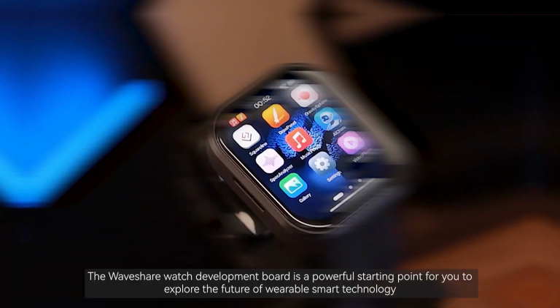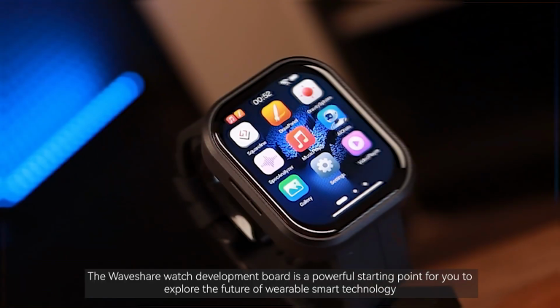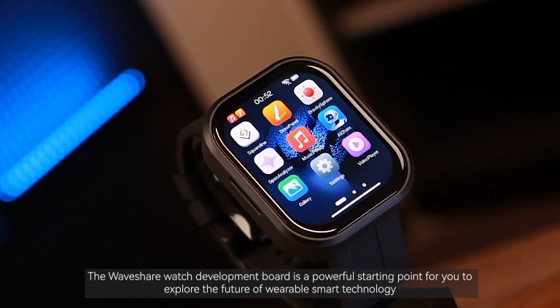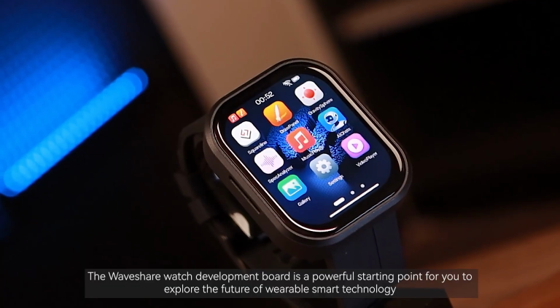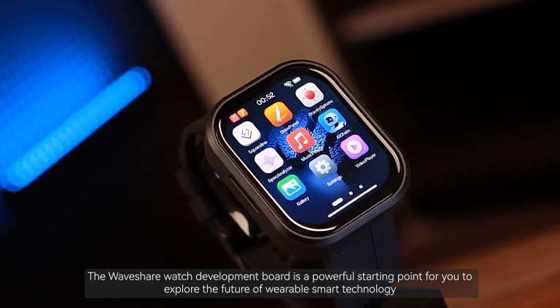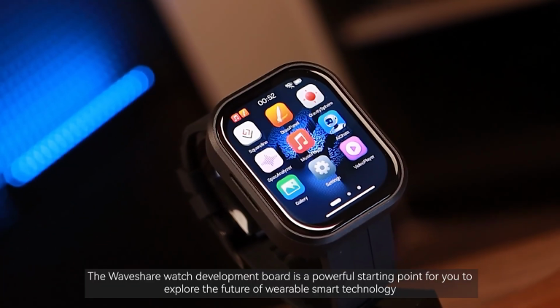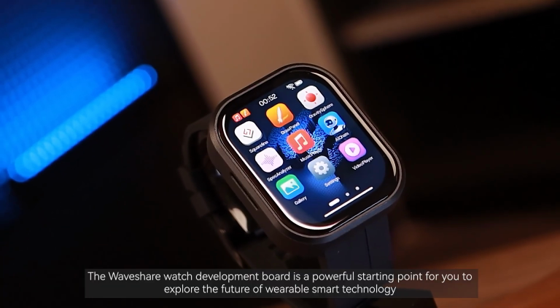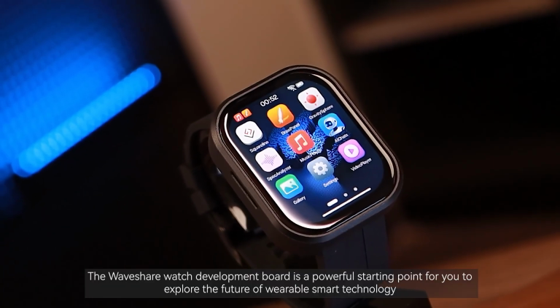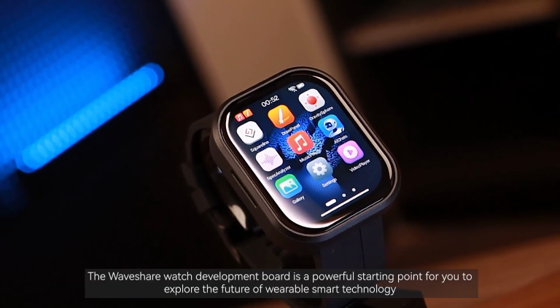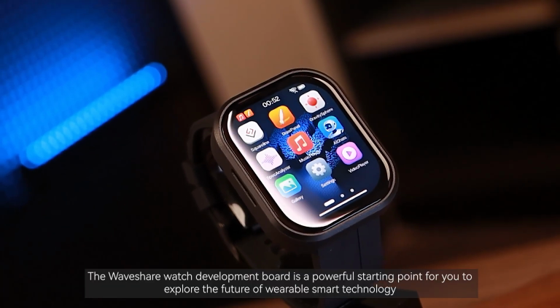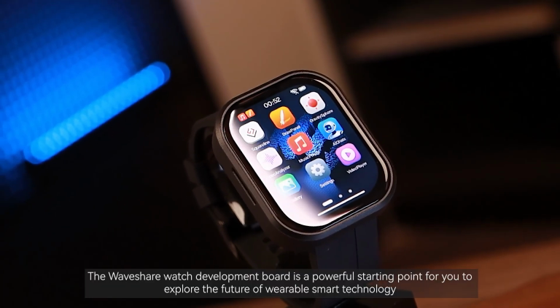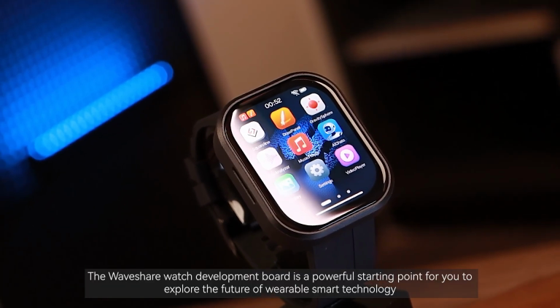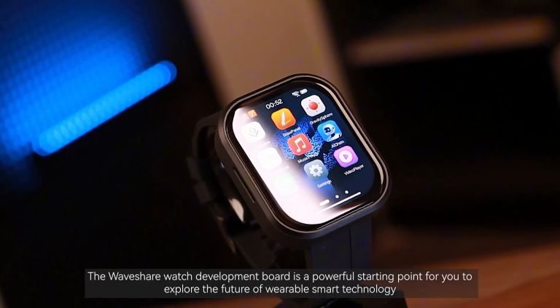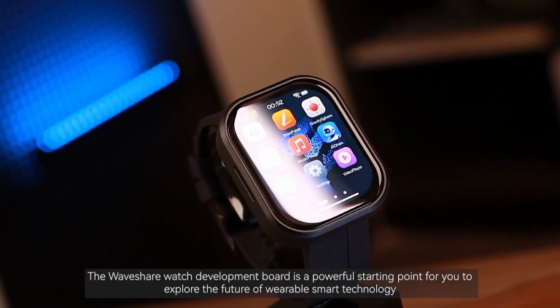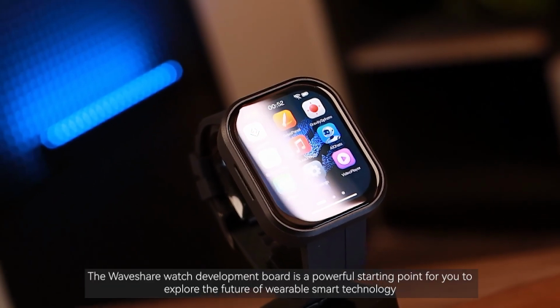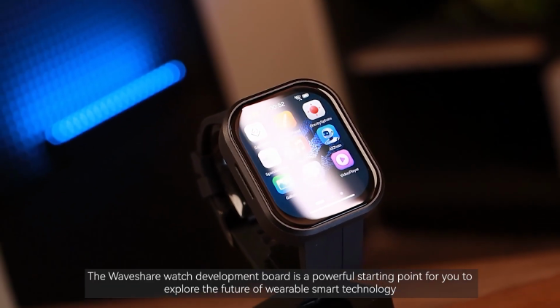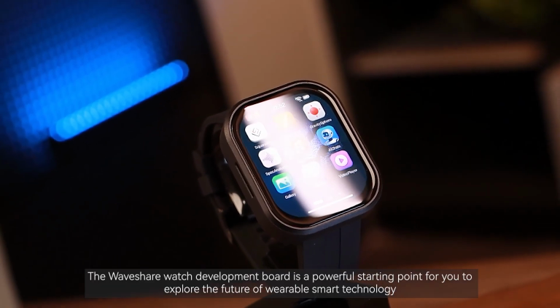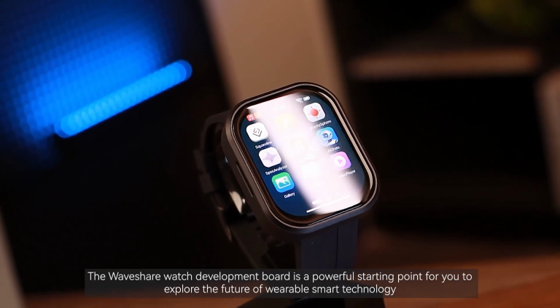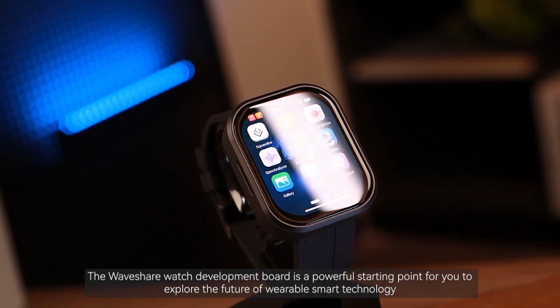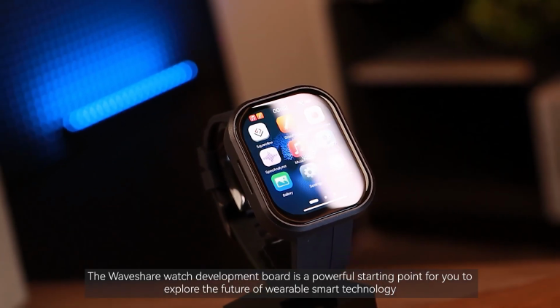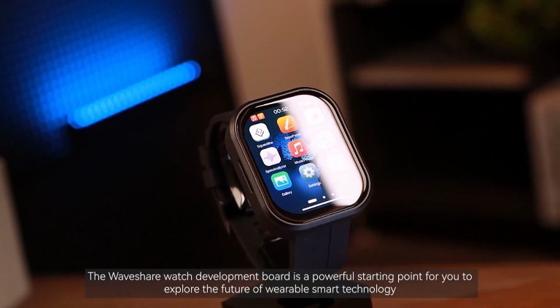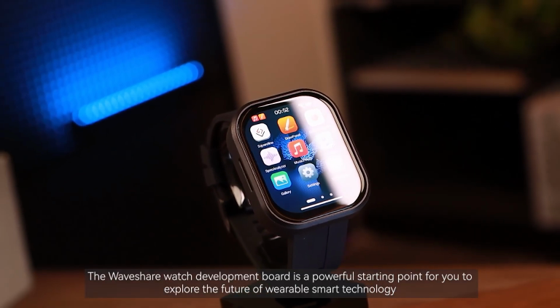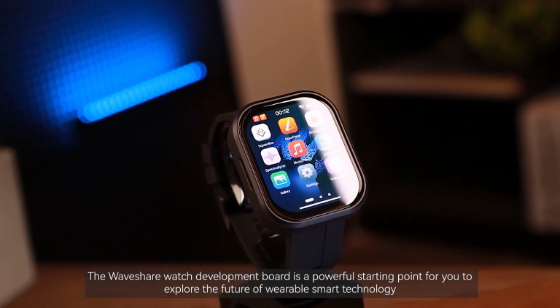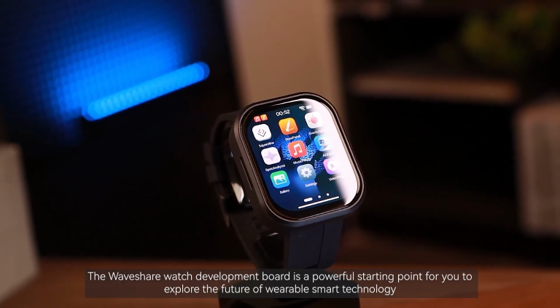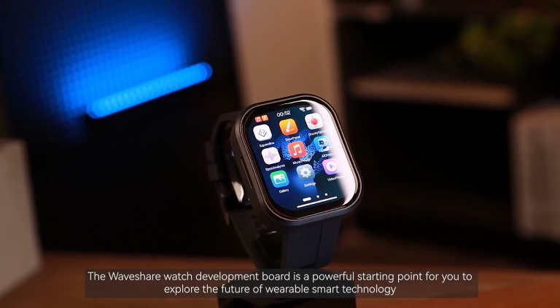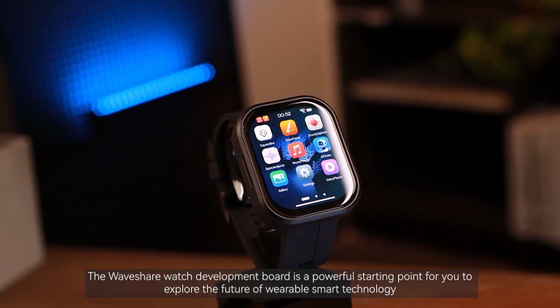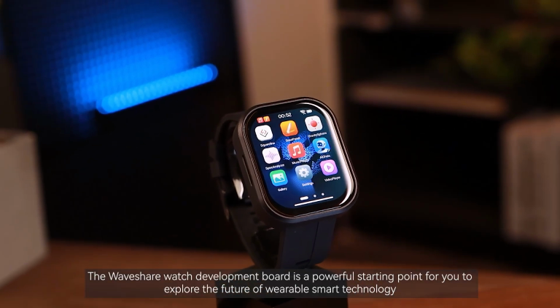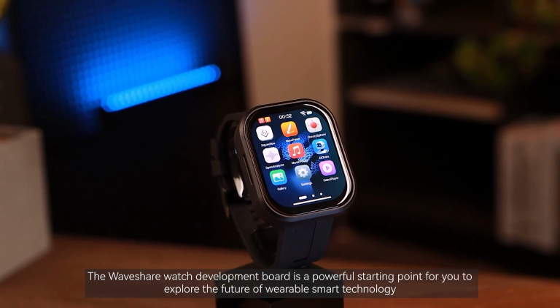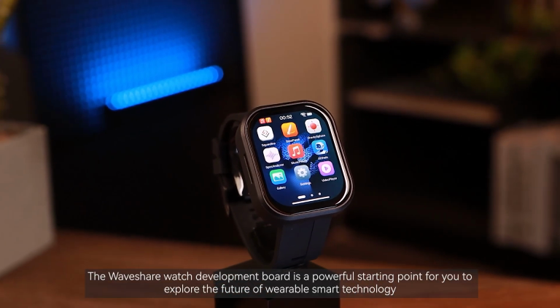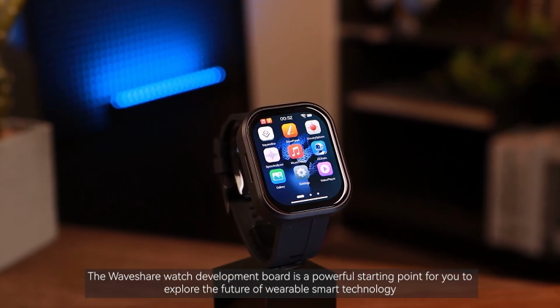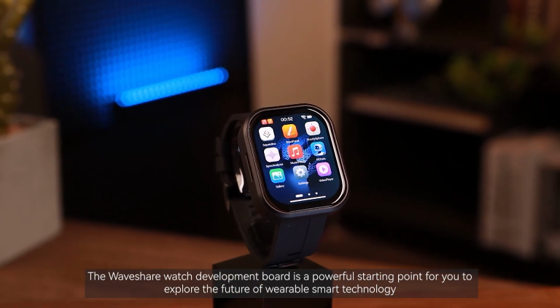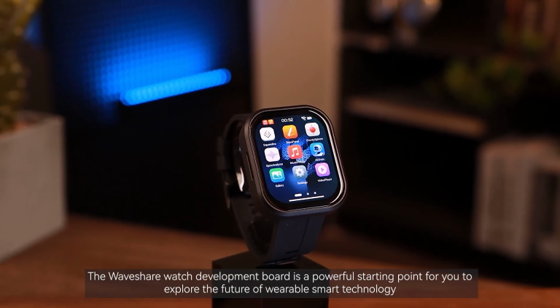The Waveshare Watch development board is a powerful starting point for you to explore the future of wearable smart technology.